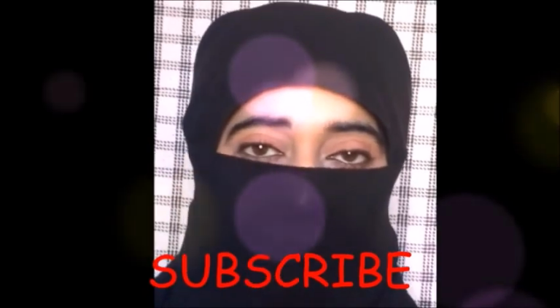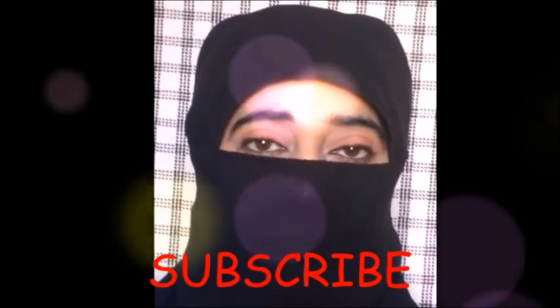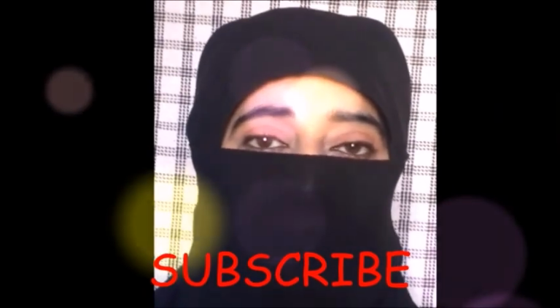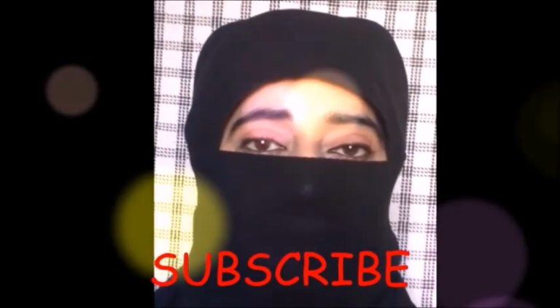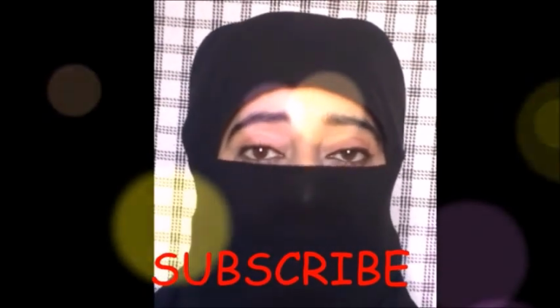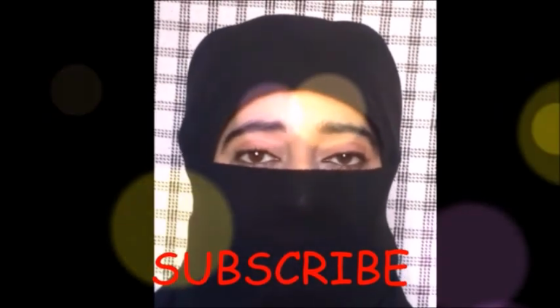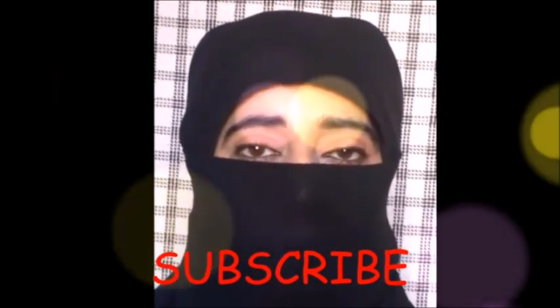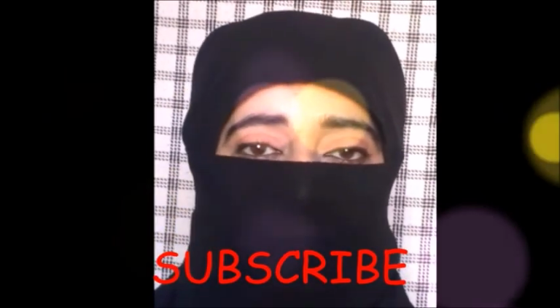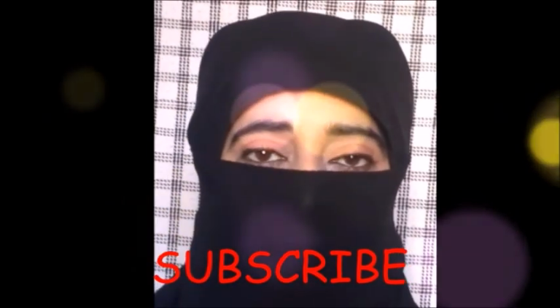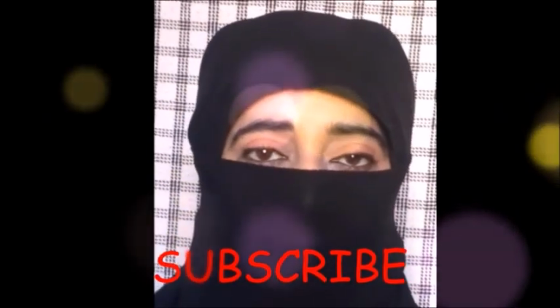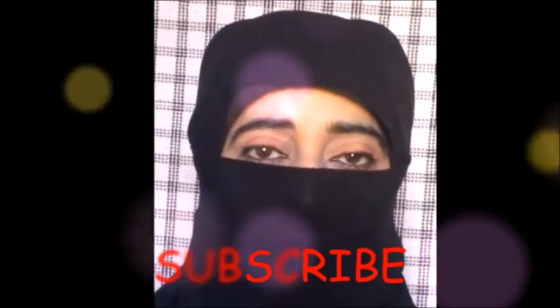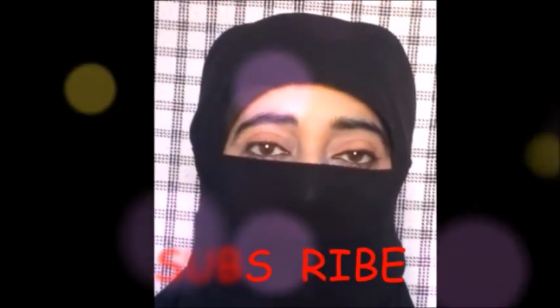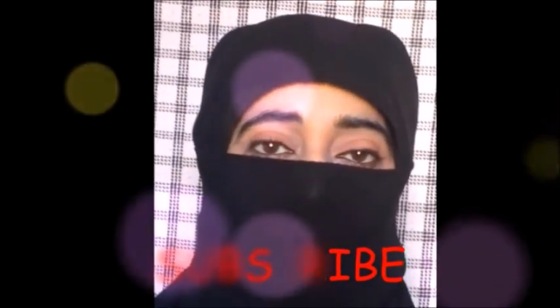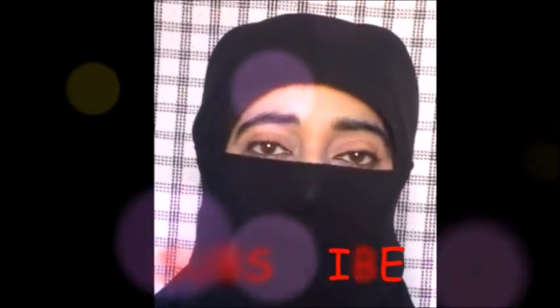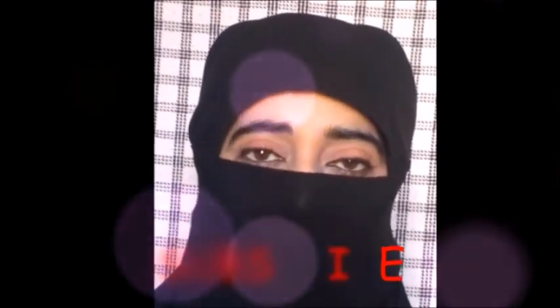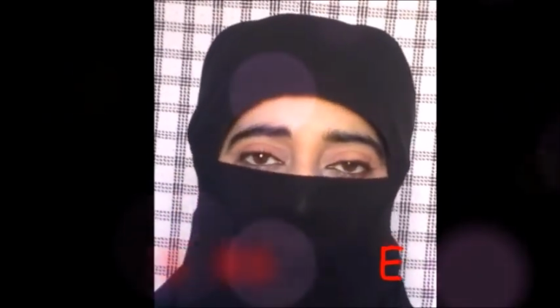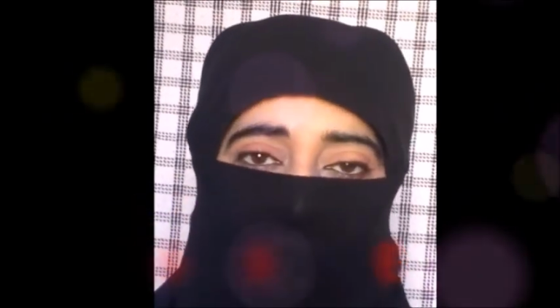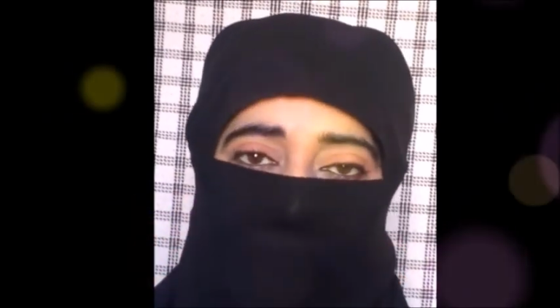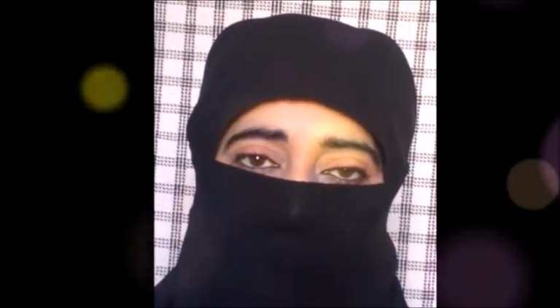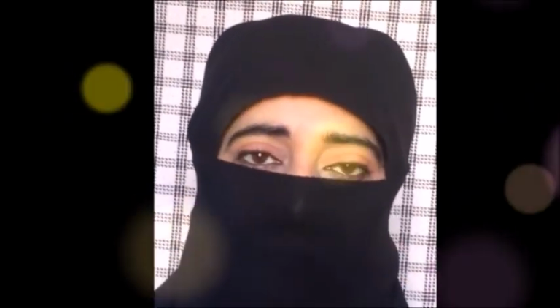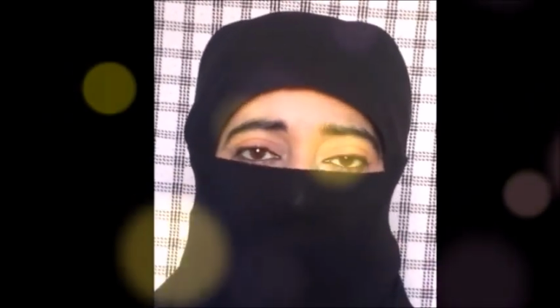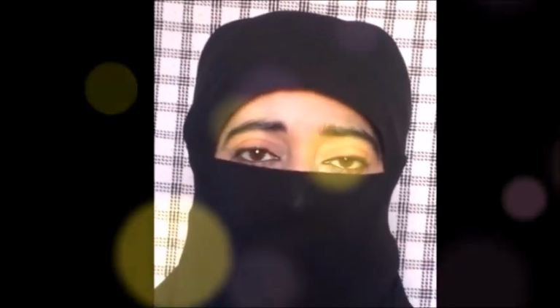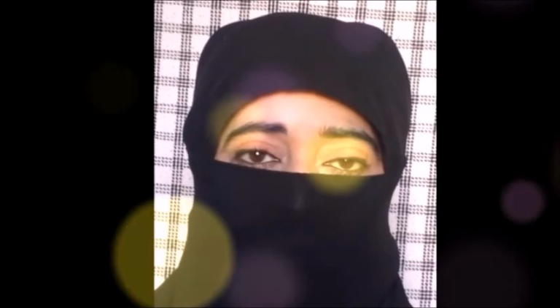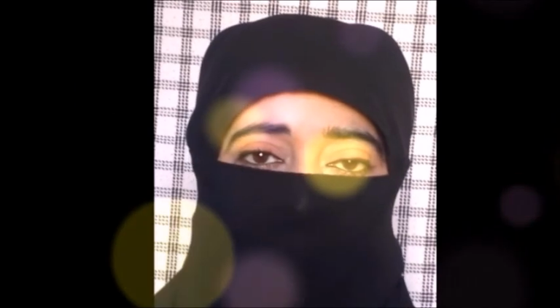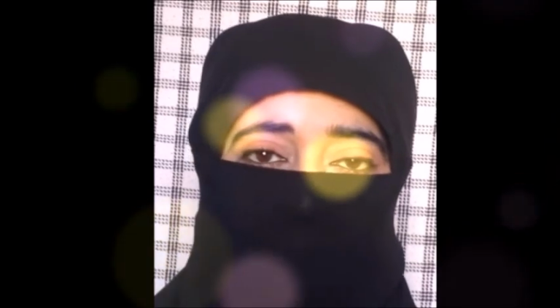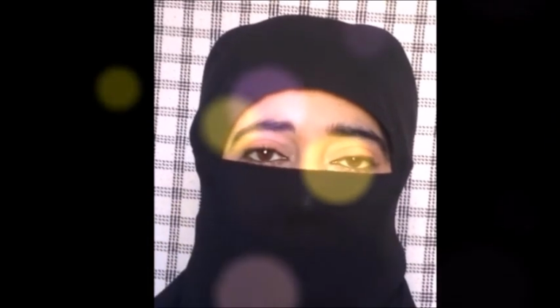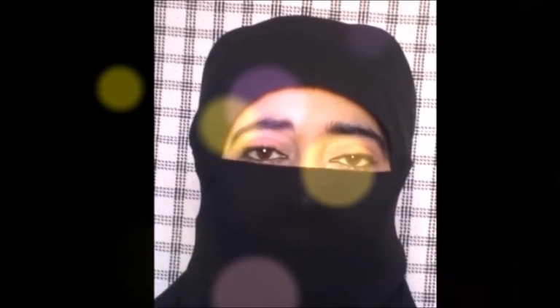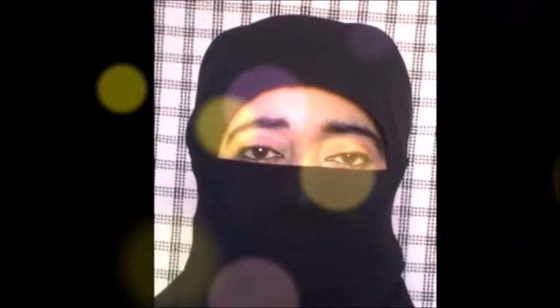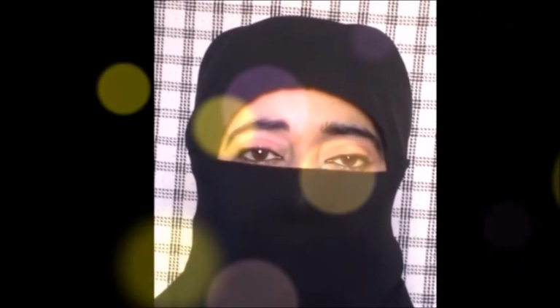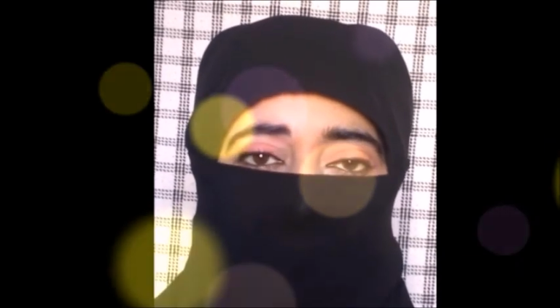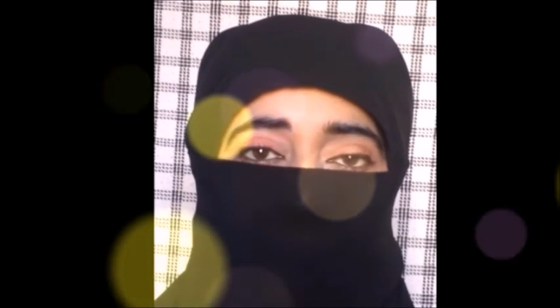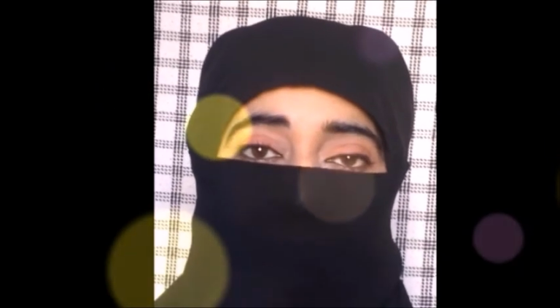If you like this video, please share it, subscribe to my channel, and press the bell icon. Thanks for watching.